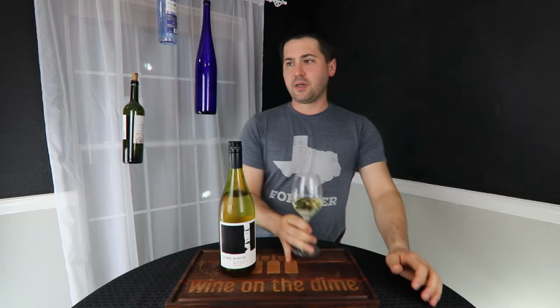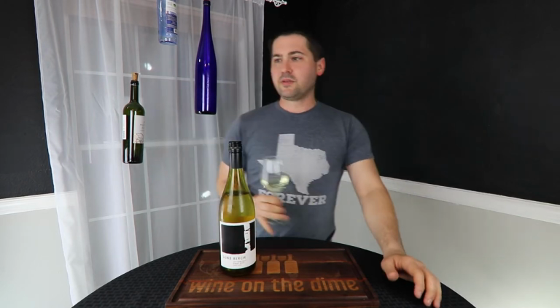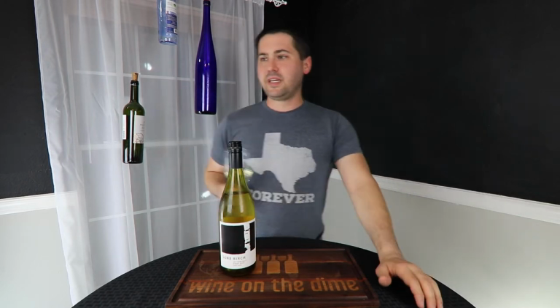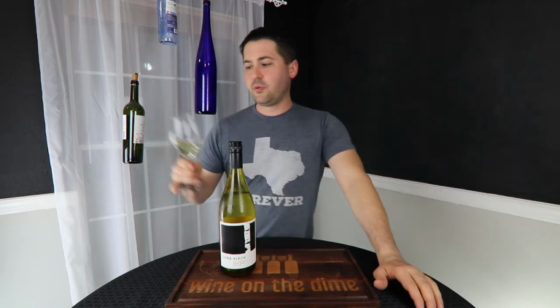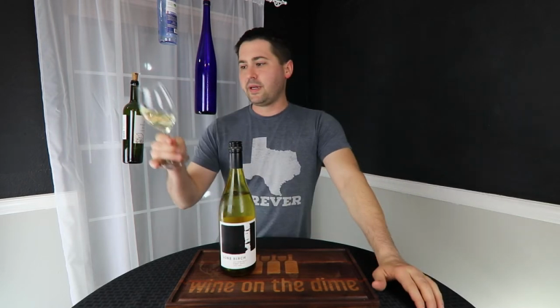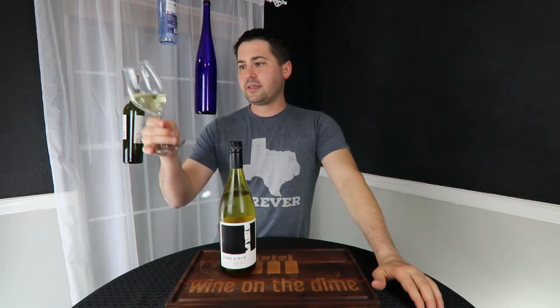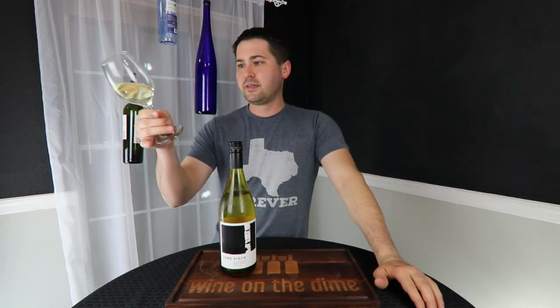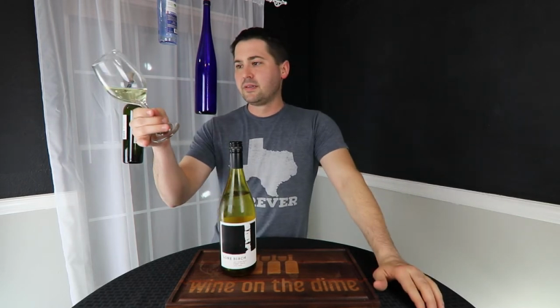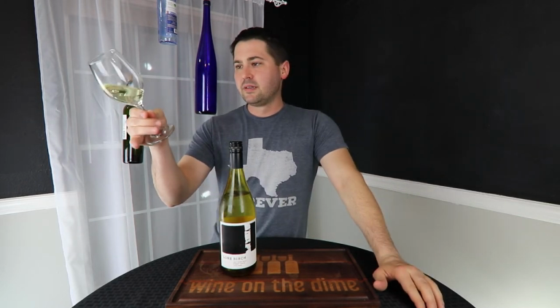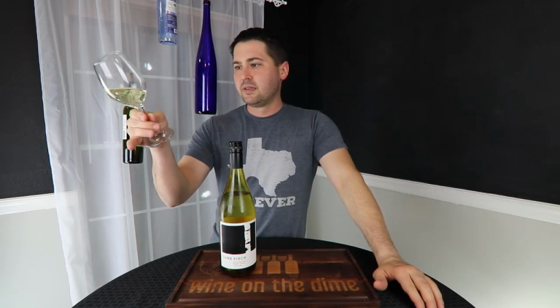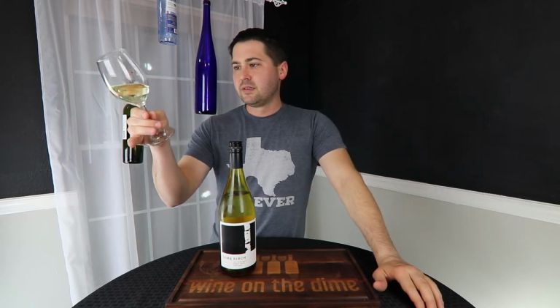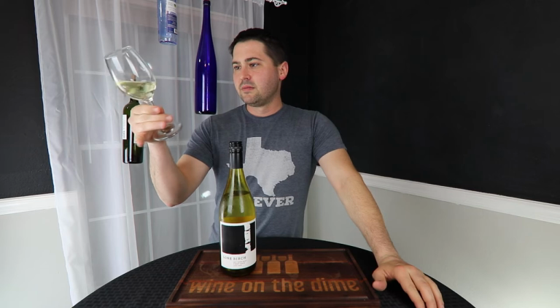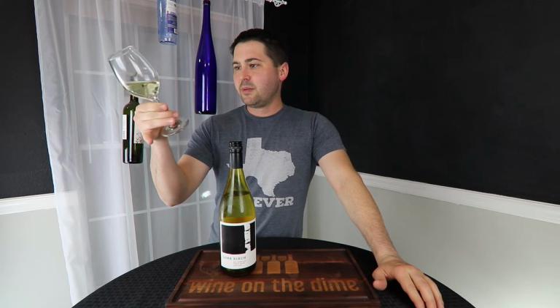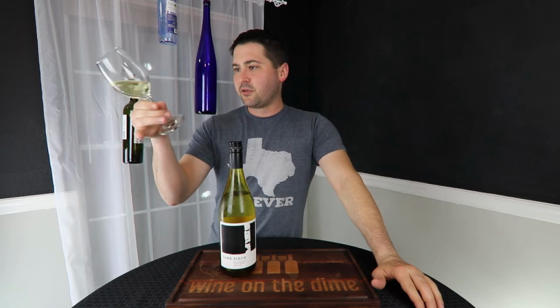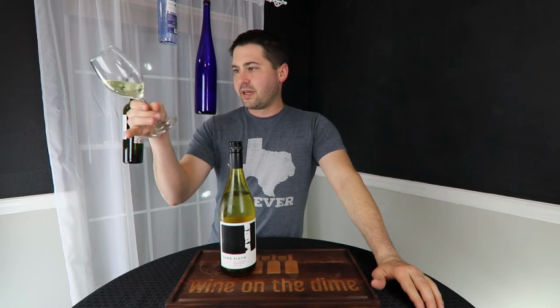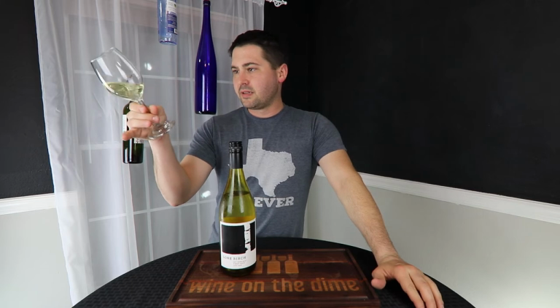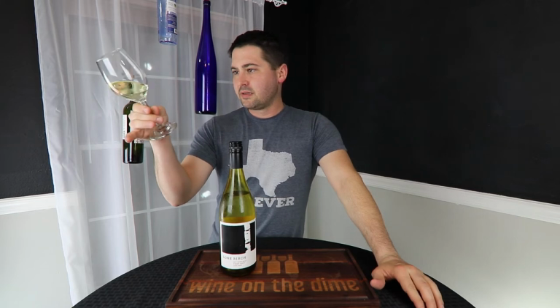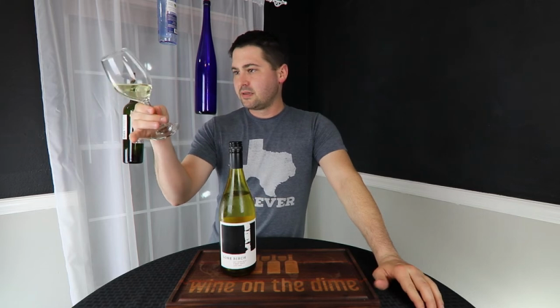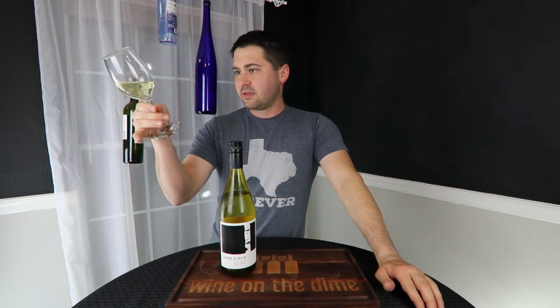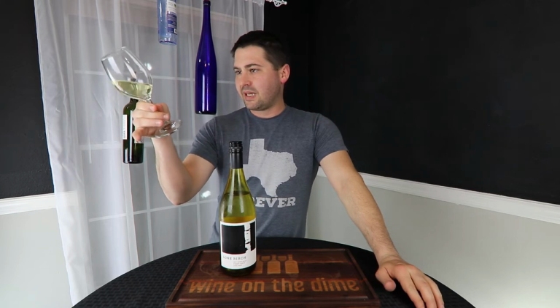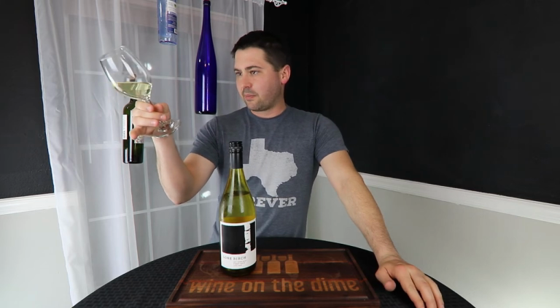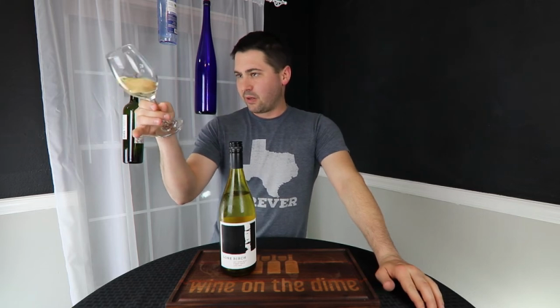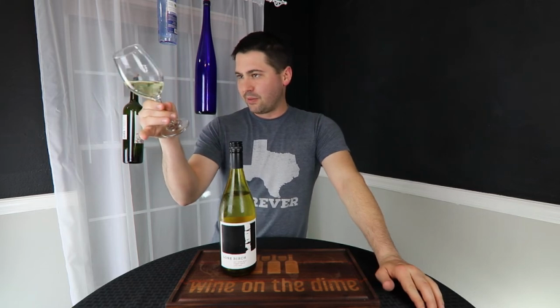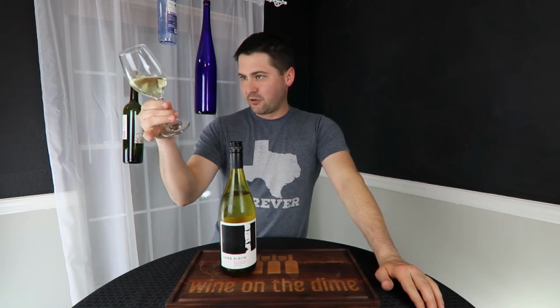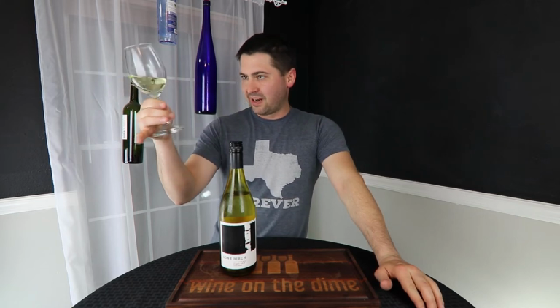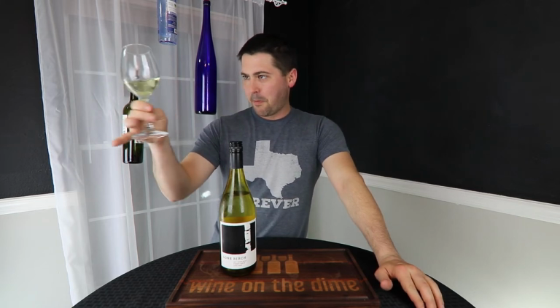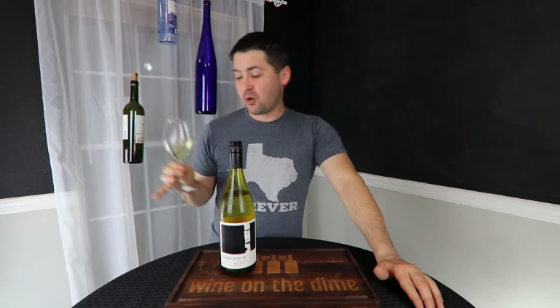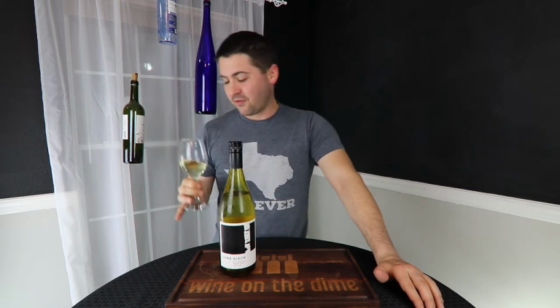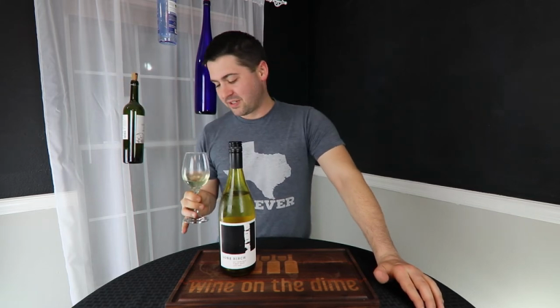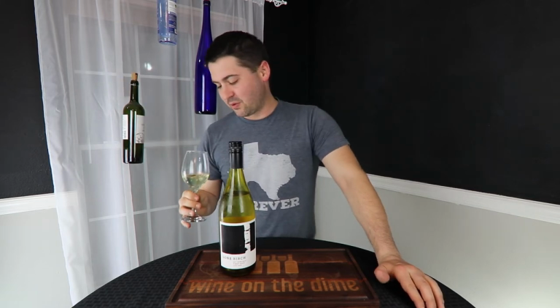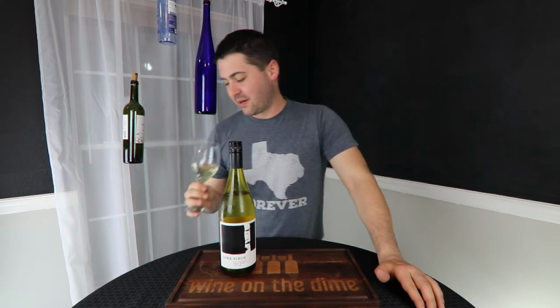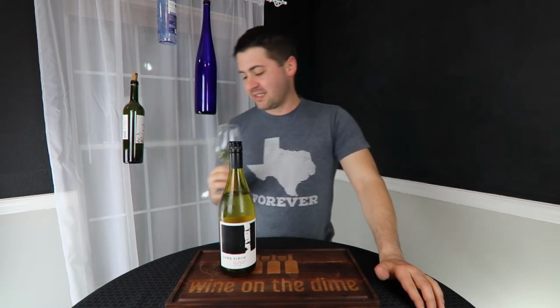From a color standpoint: pale lemon green. No artifacts, no cloudiness.